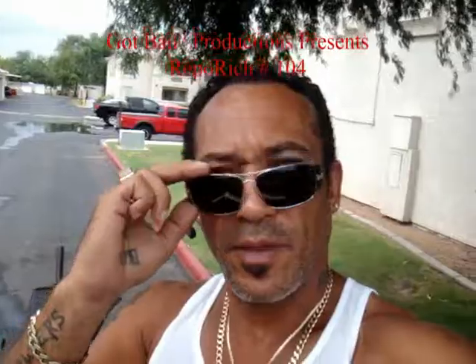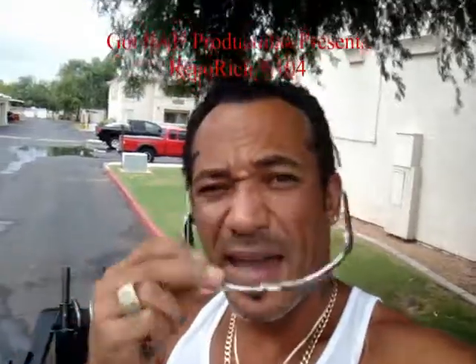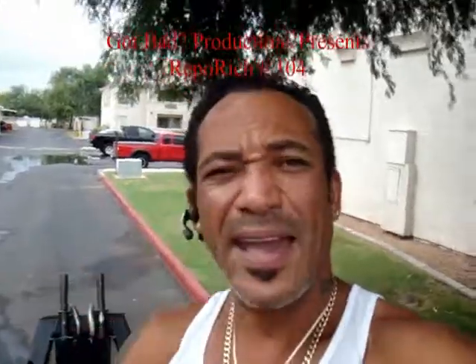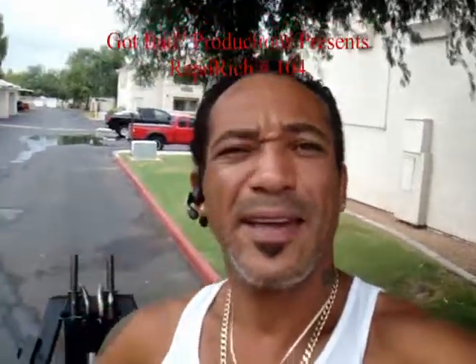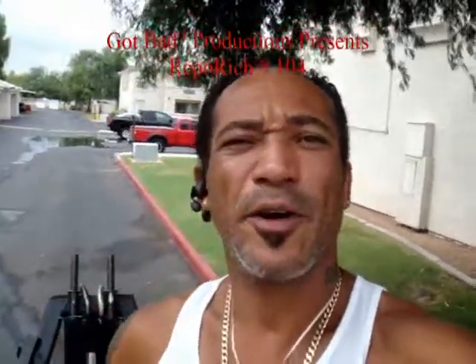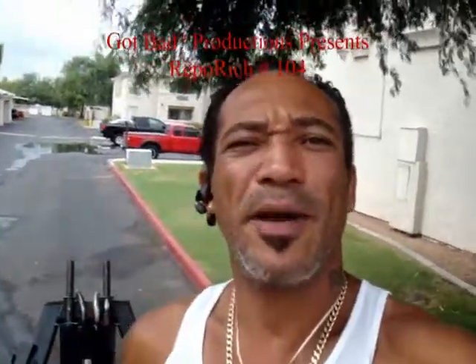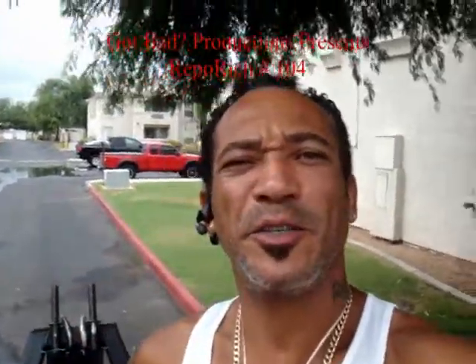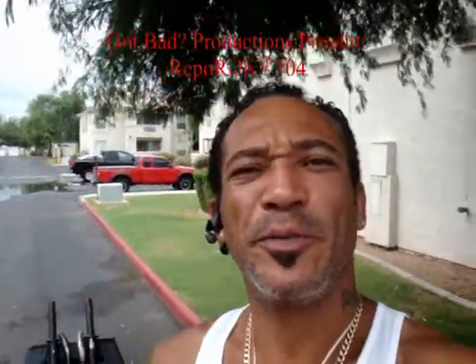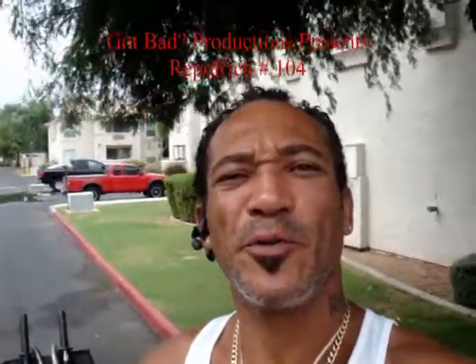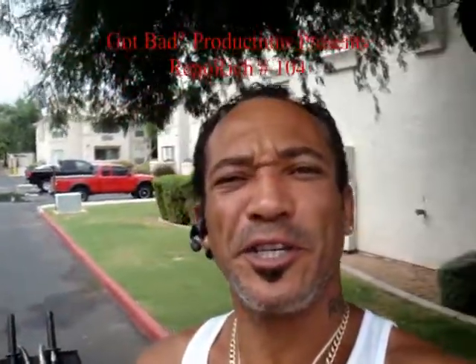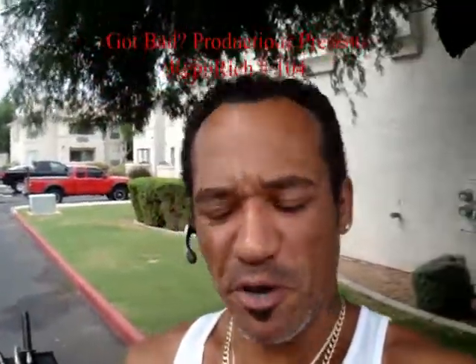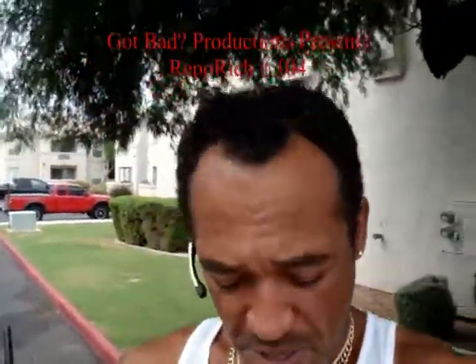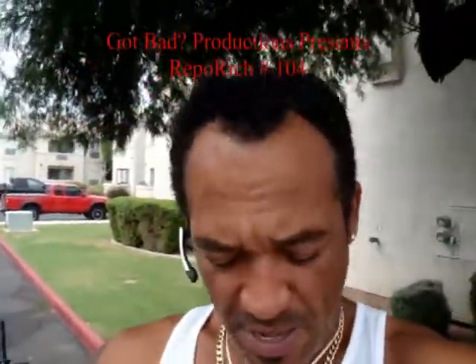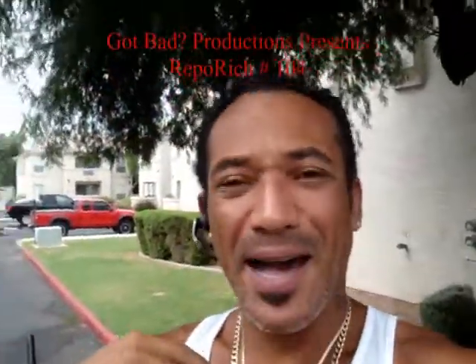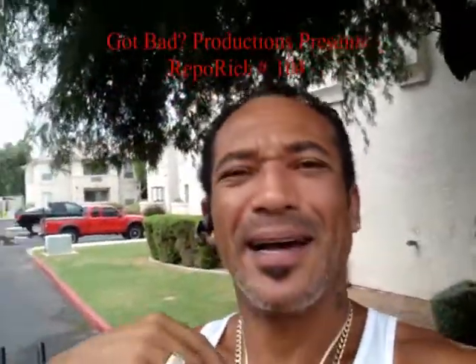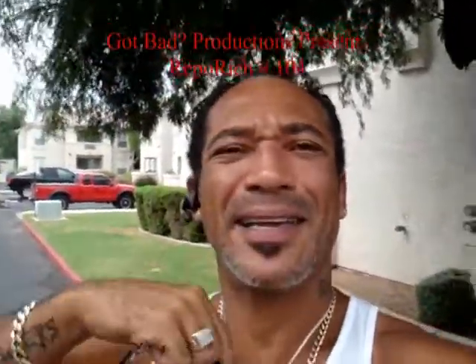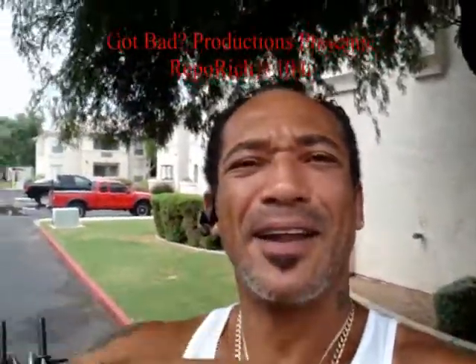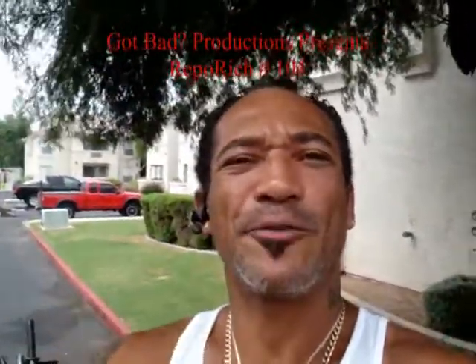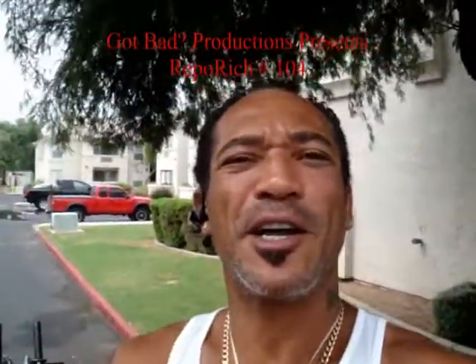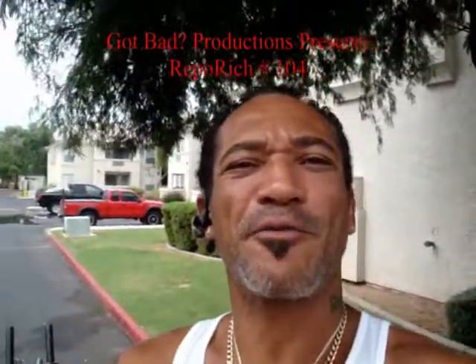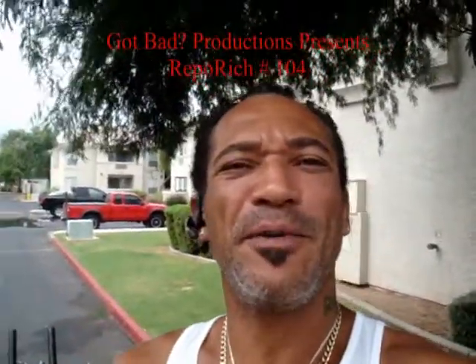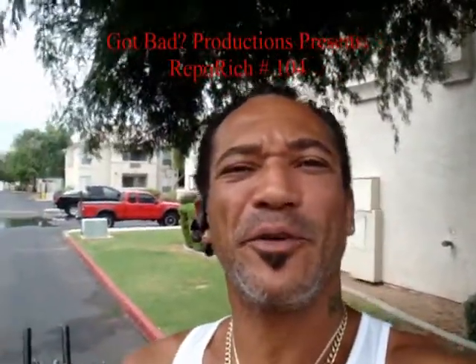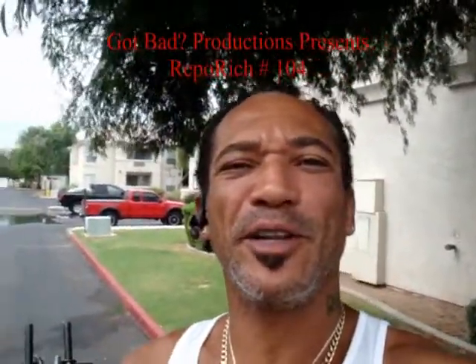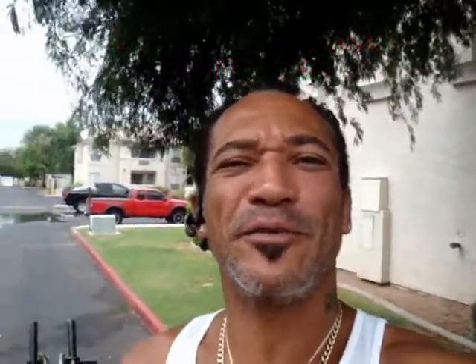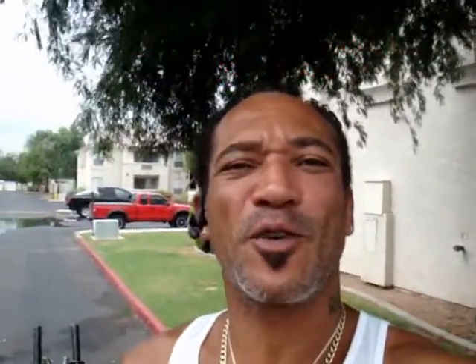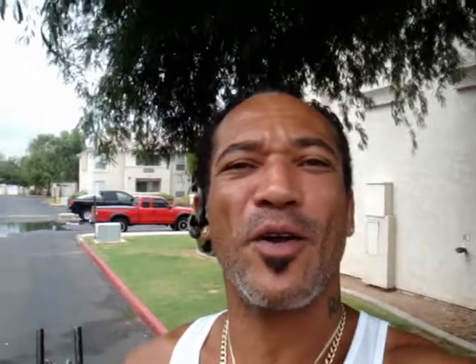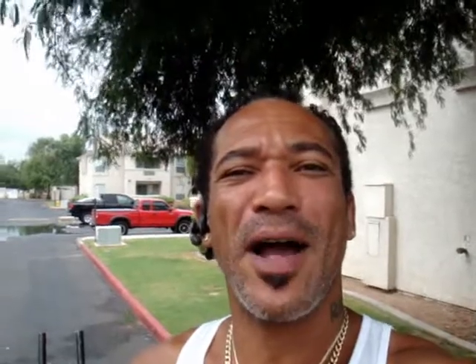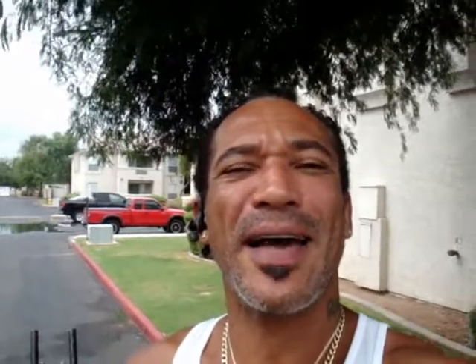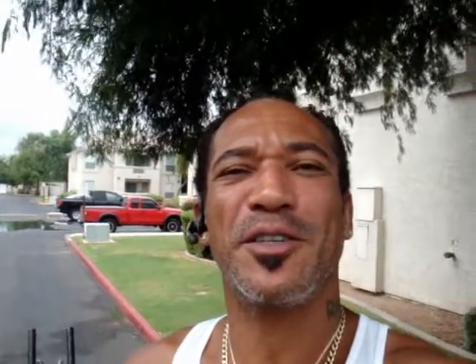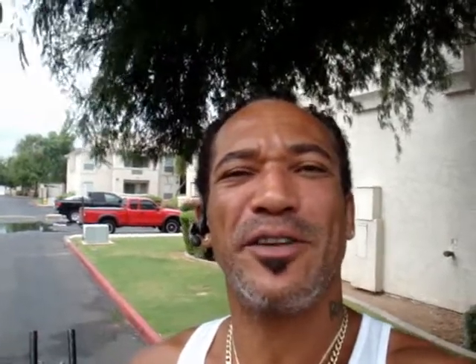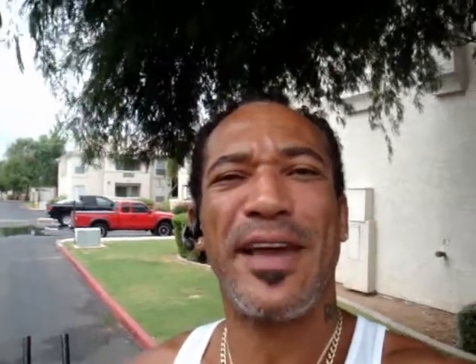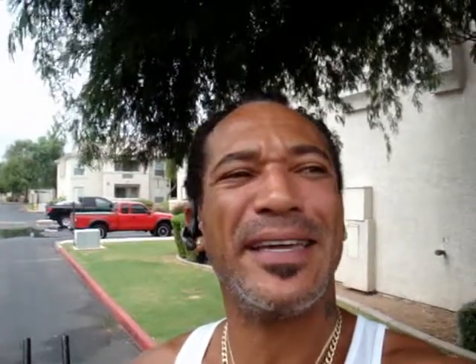Welcome back to the Repo Ridge Show. Got a Dodge Ram here we've been looking for quite a while. The house has been vacant.